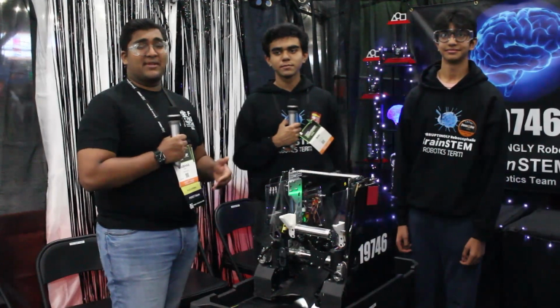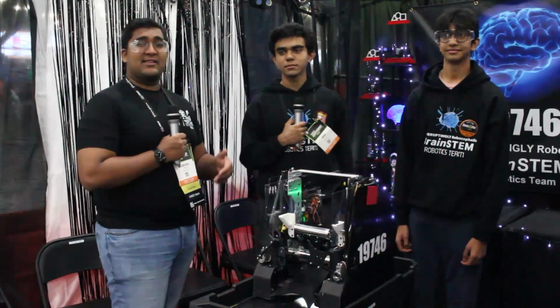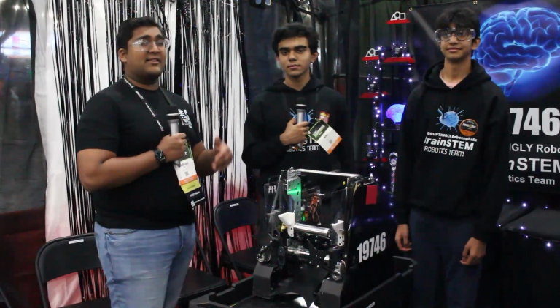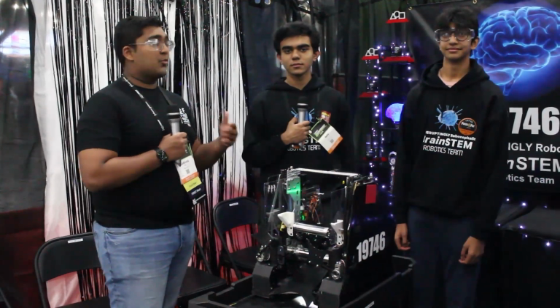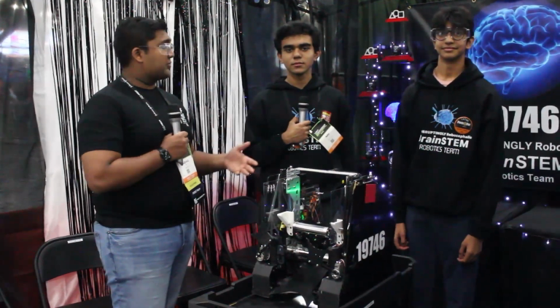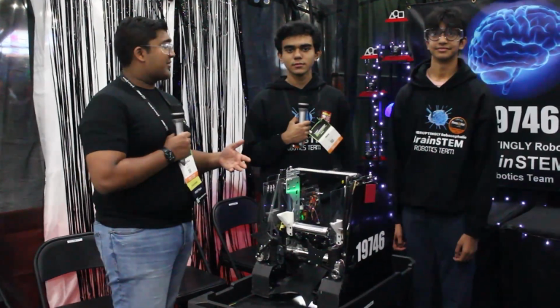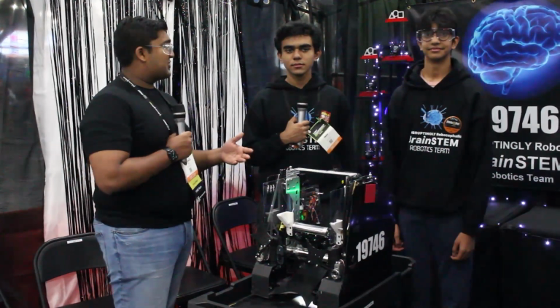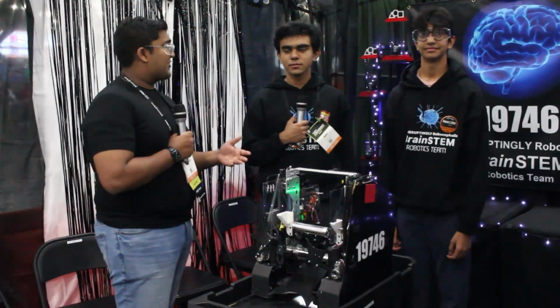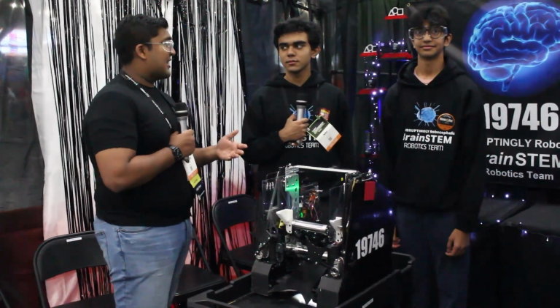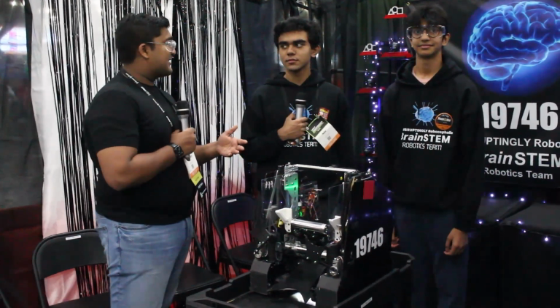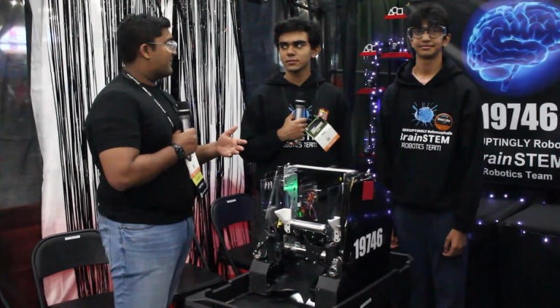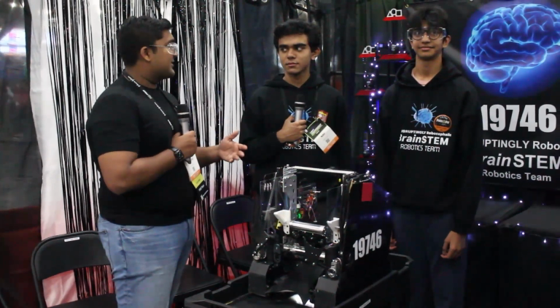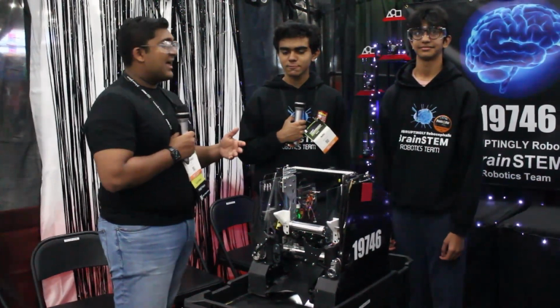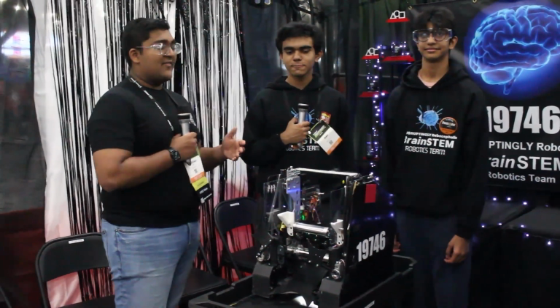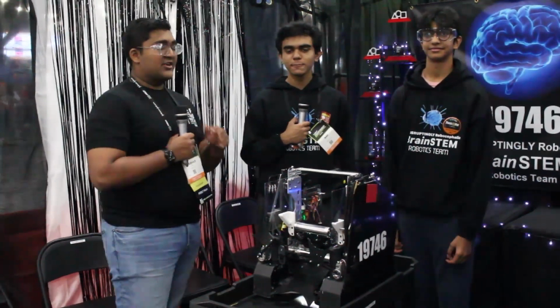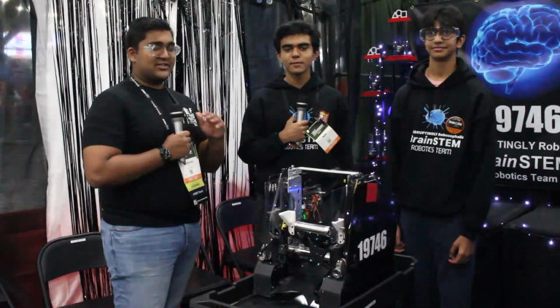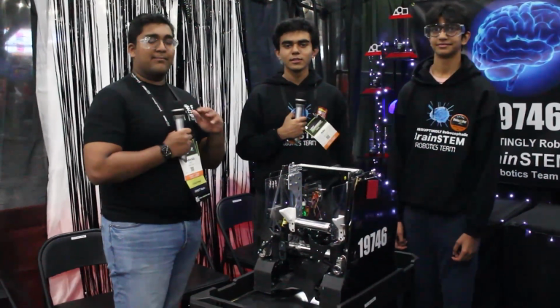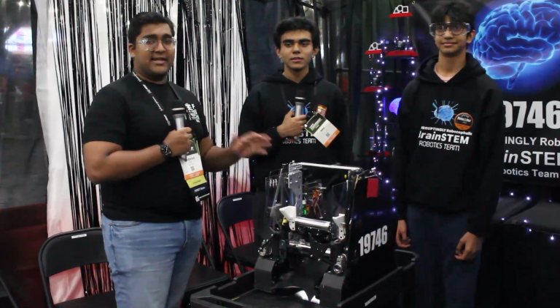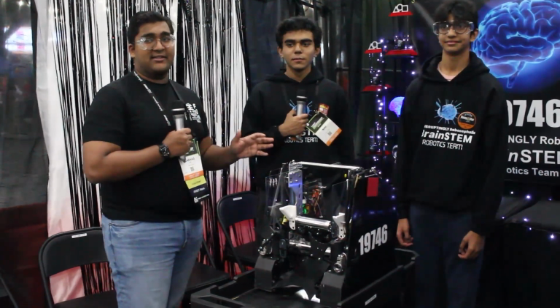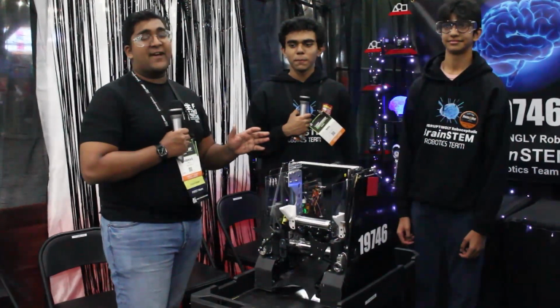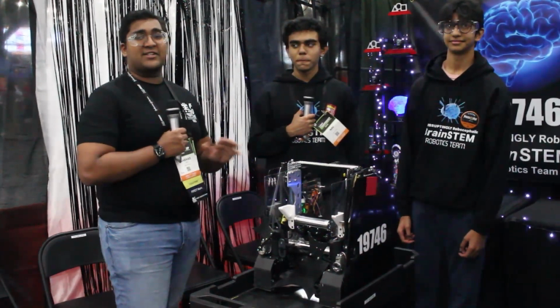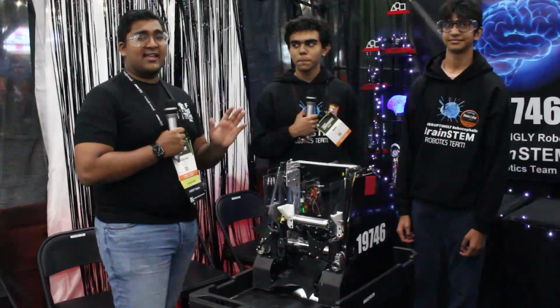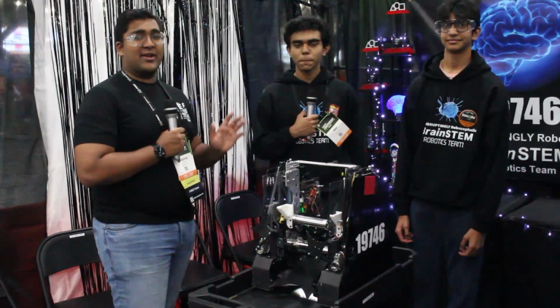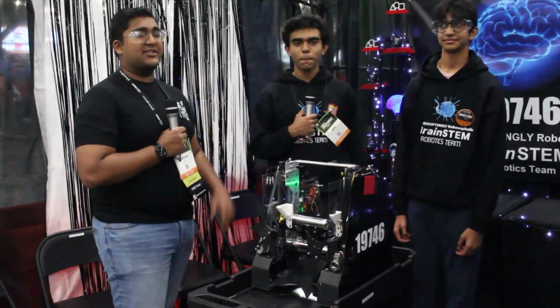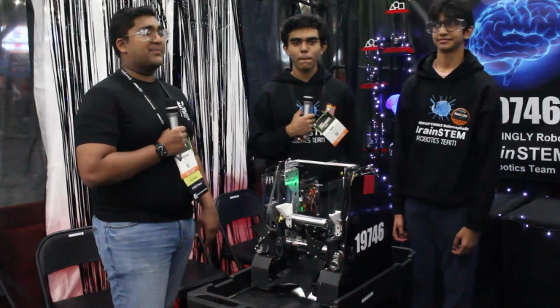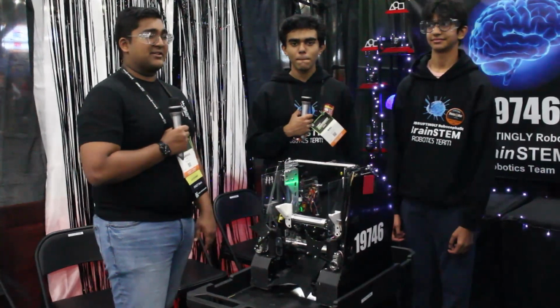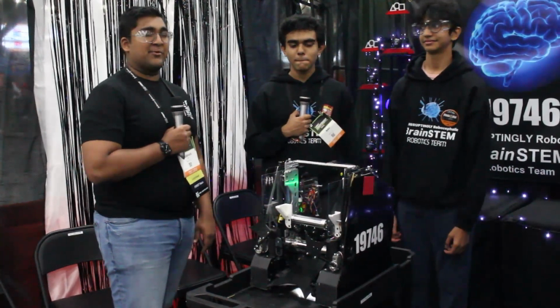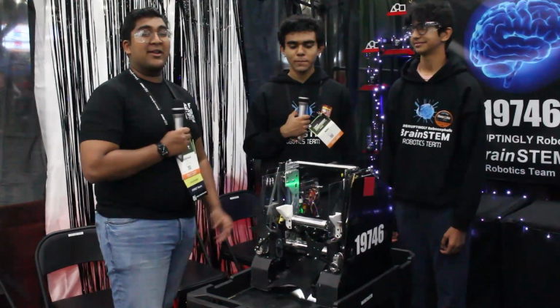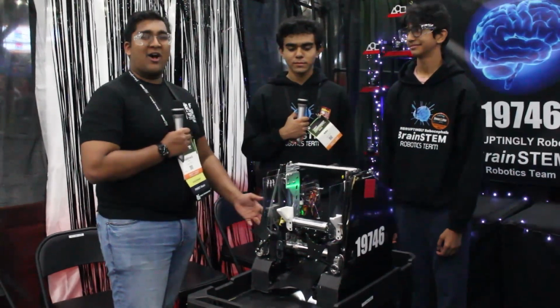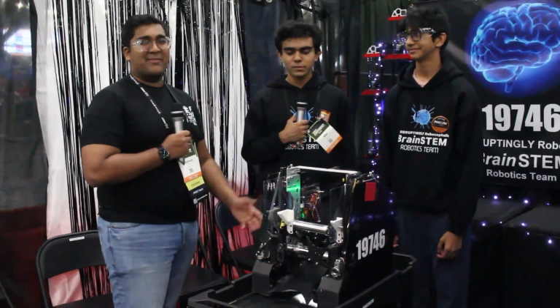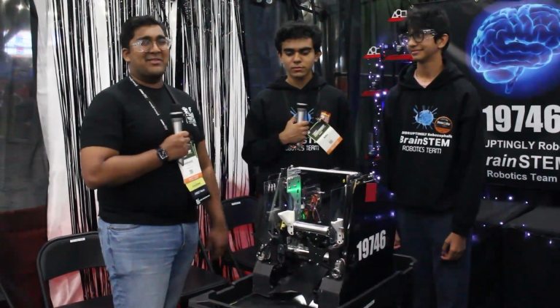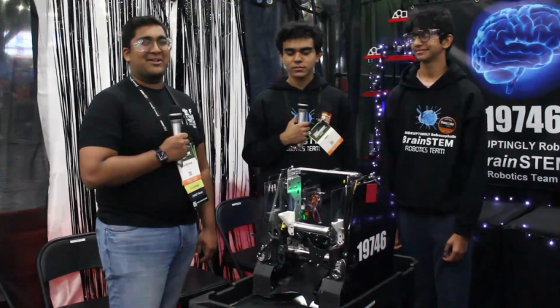Coming in, they have the world record at 297 points and they are just blazingly fast. I can't wait to jump into this robot on Behind the Bot.